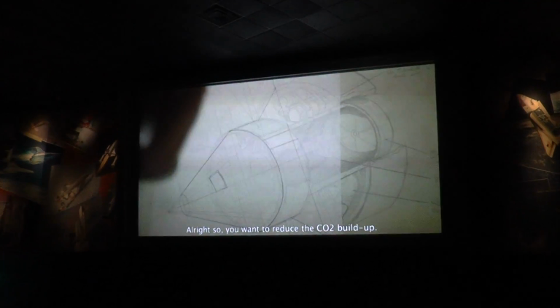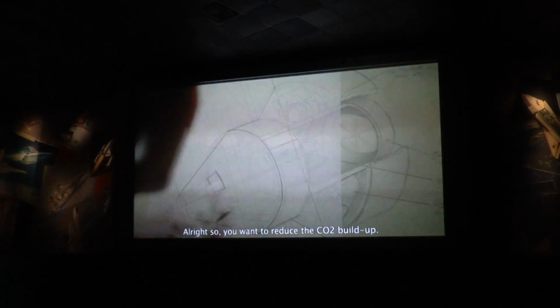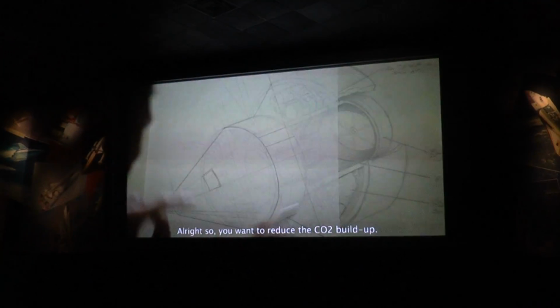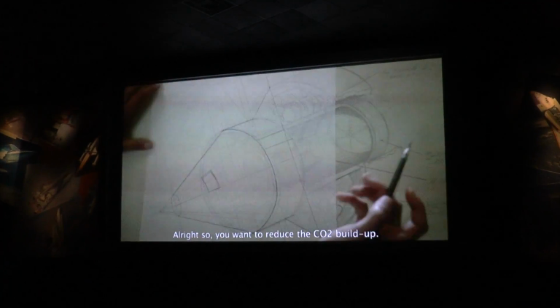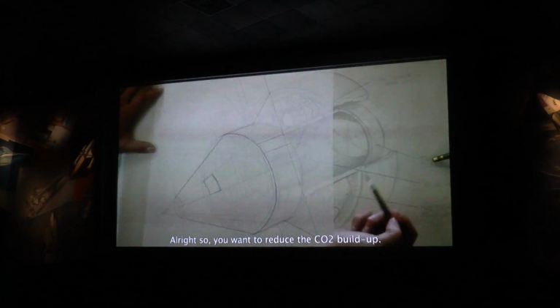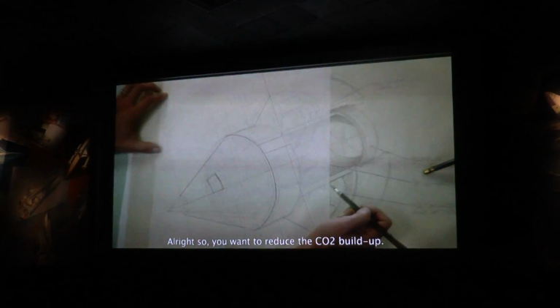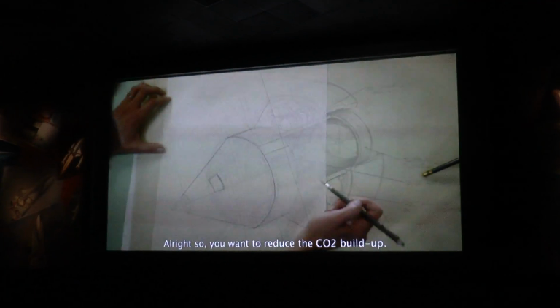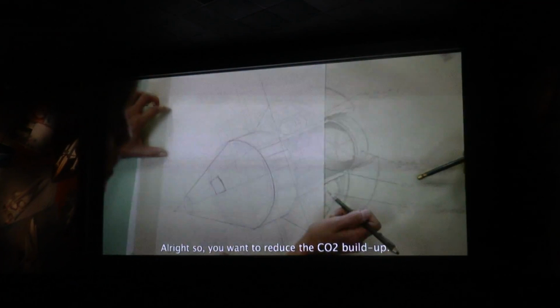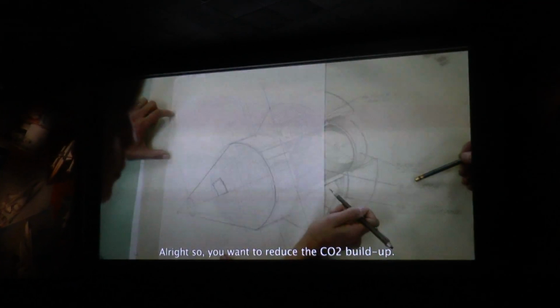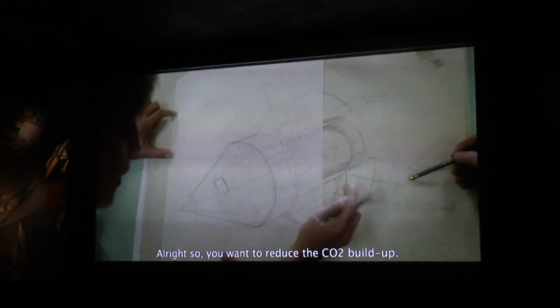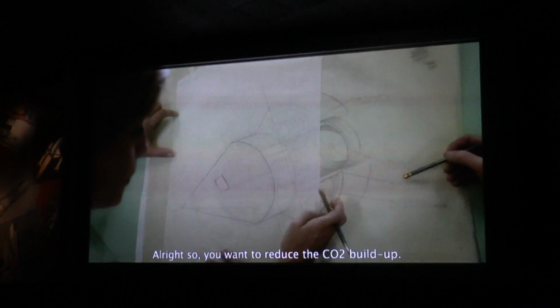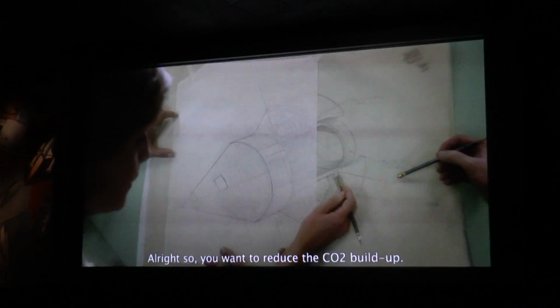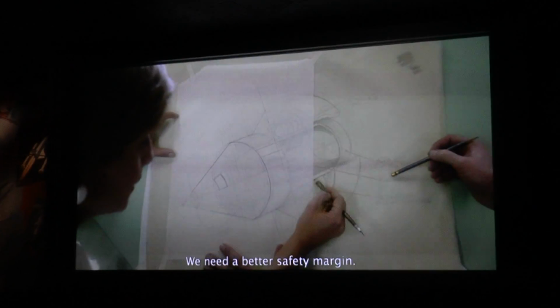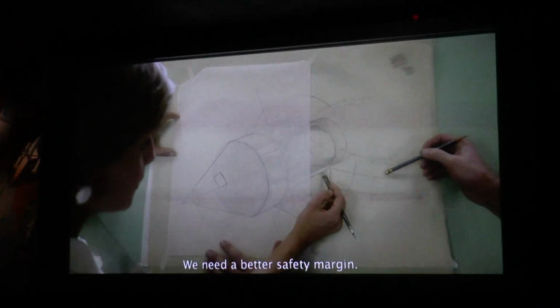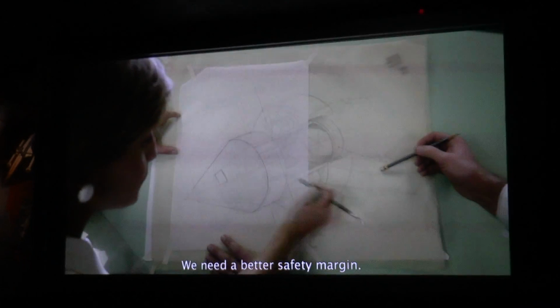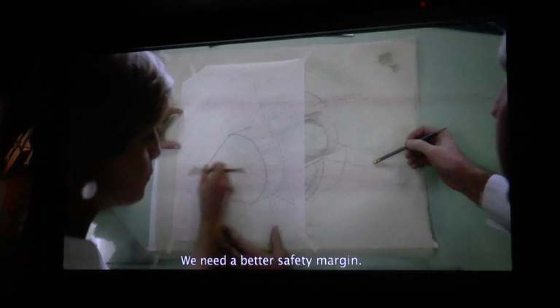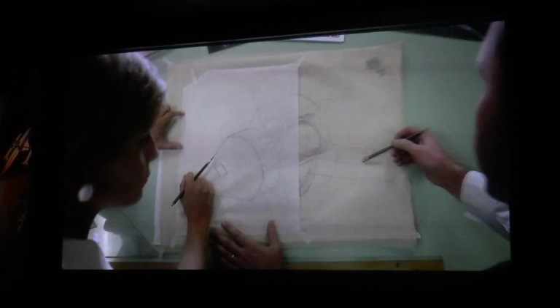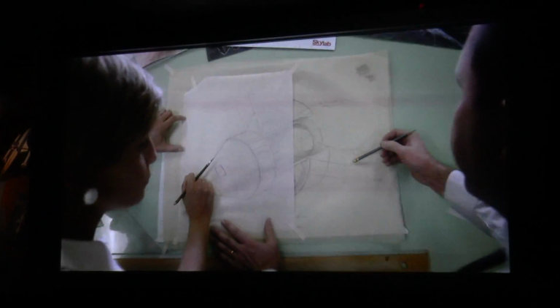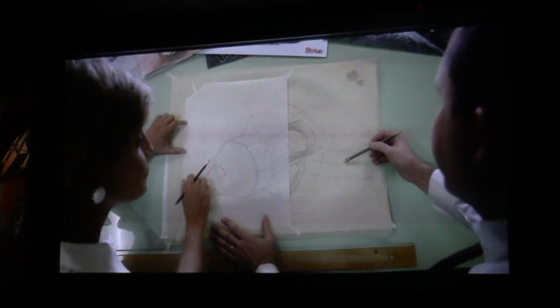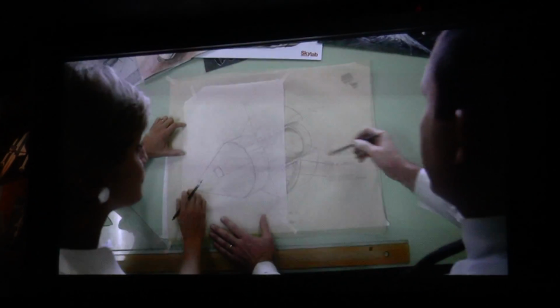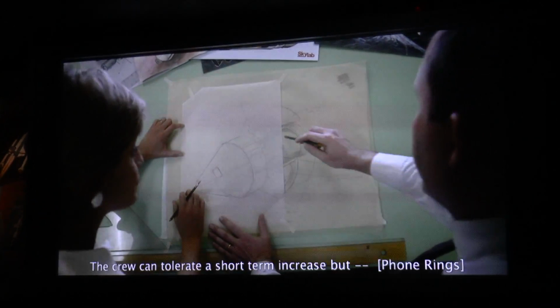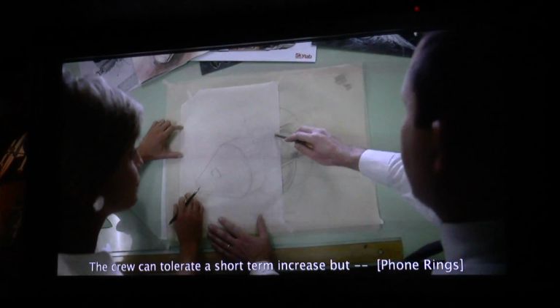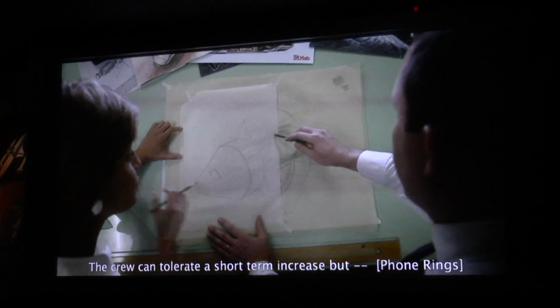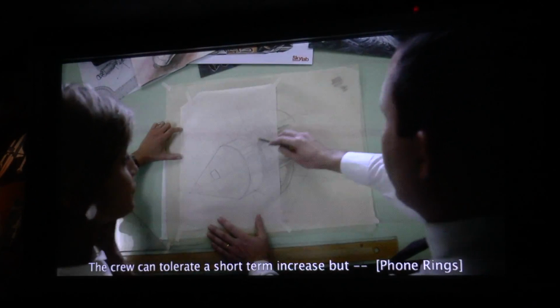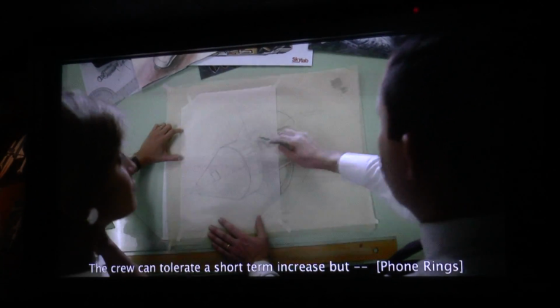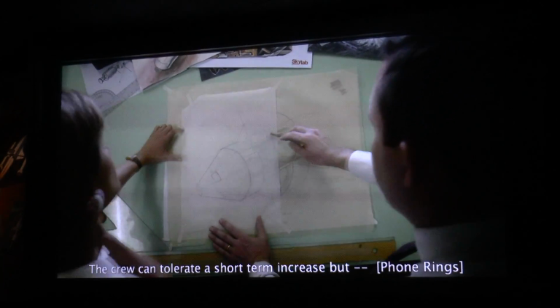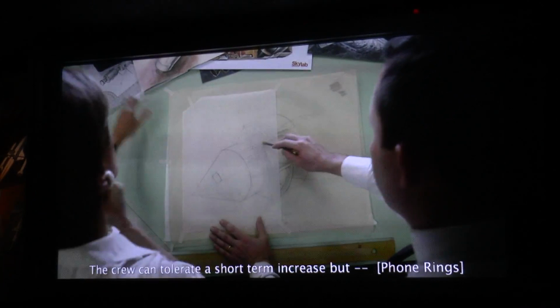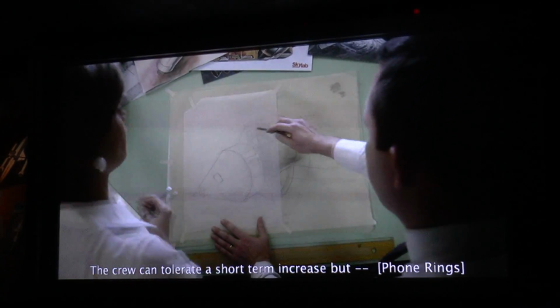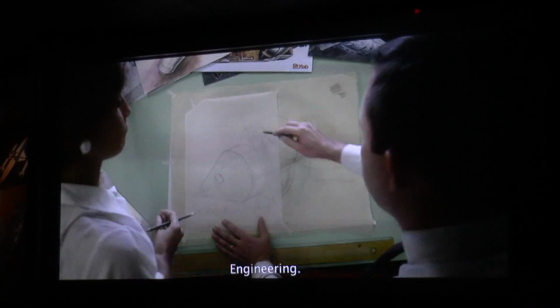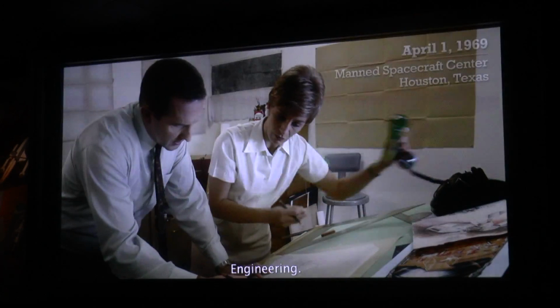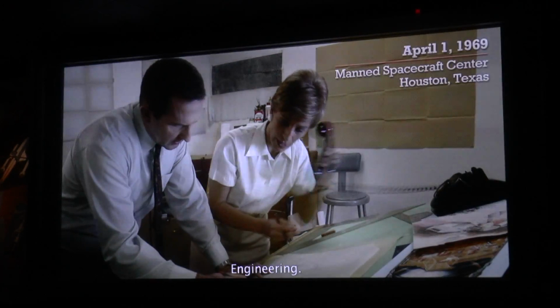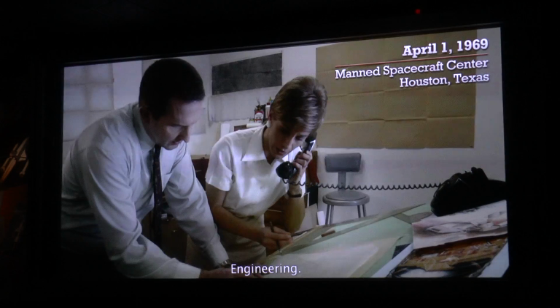All right, so you want to reduce the CO2 buildup? We need a better safety margin. The crew can tolerate a short-term increase, but... Engineer?